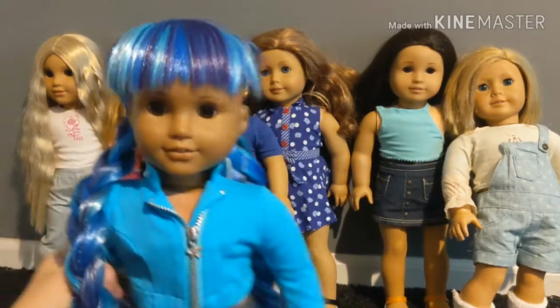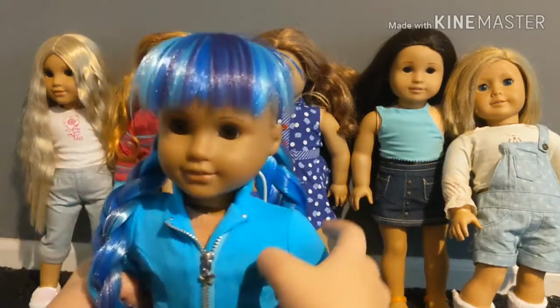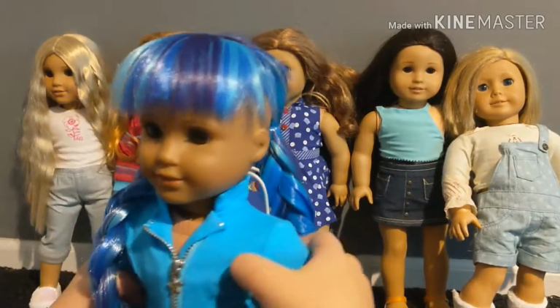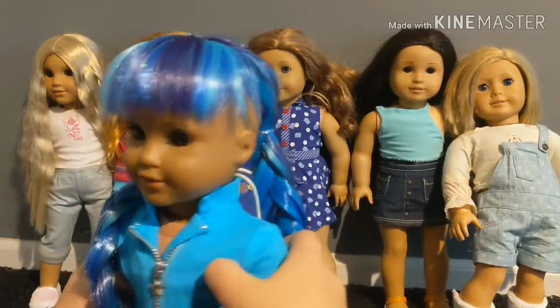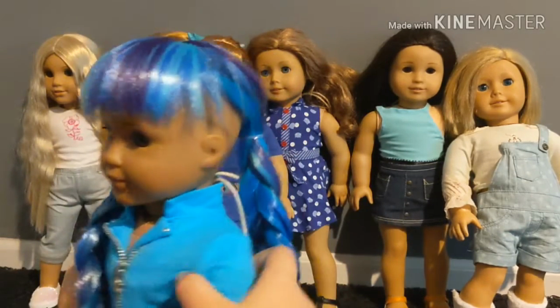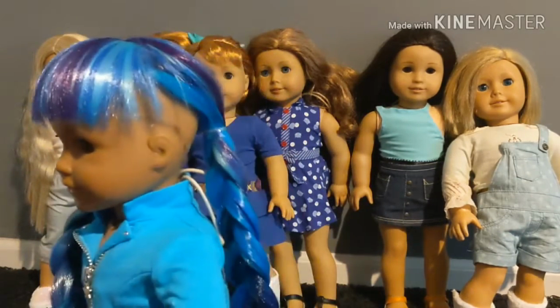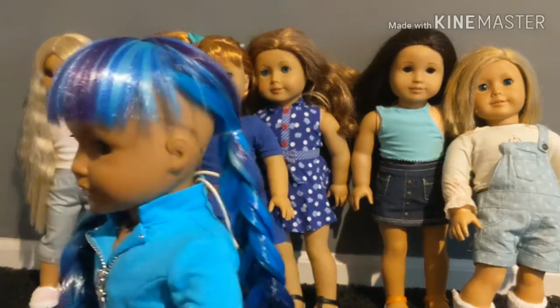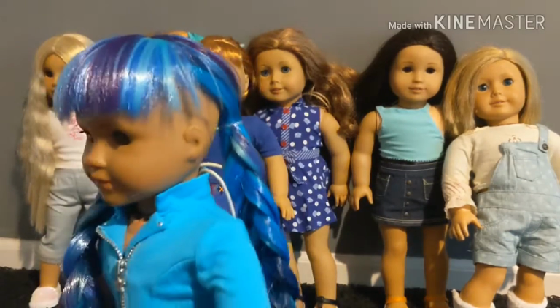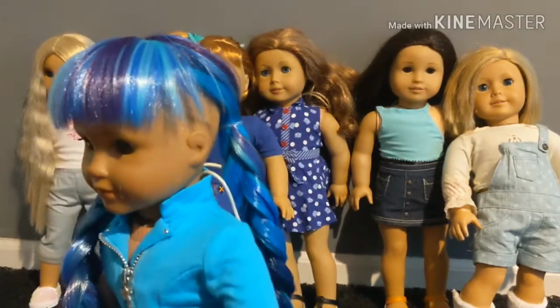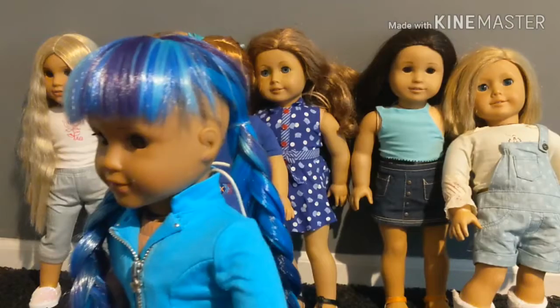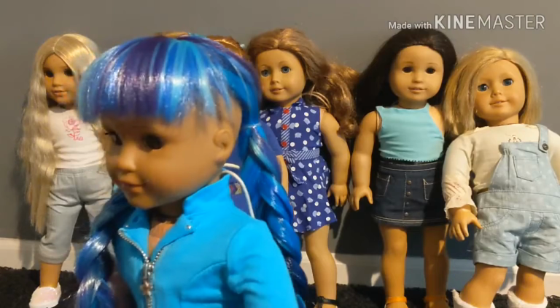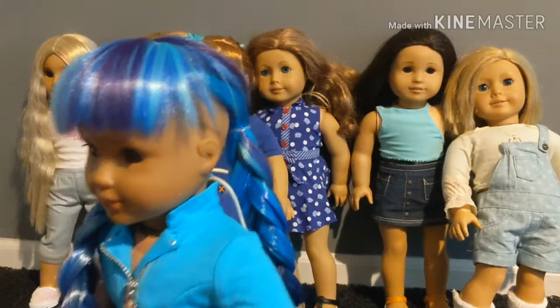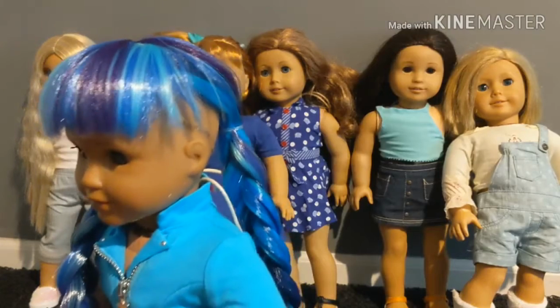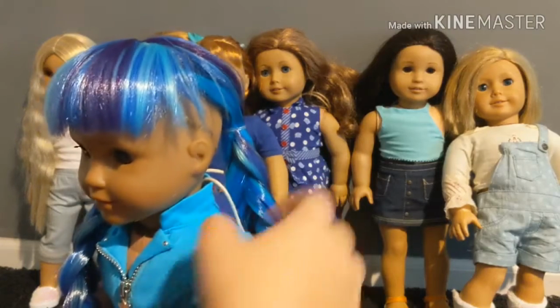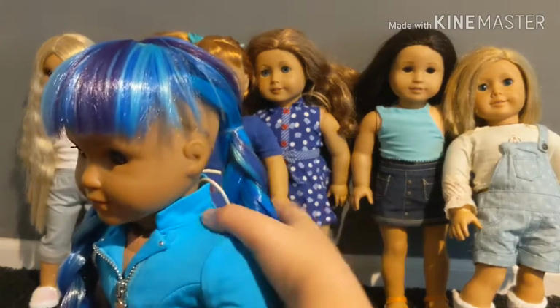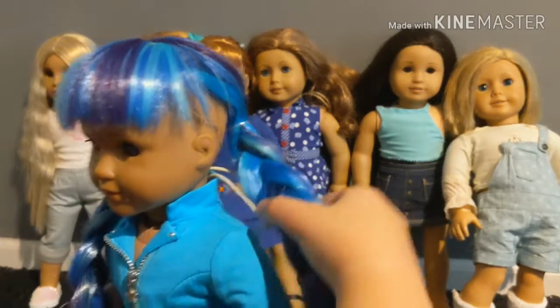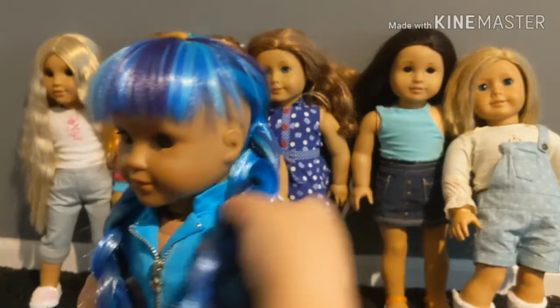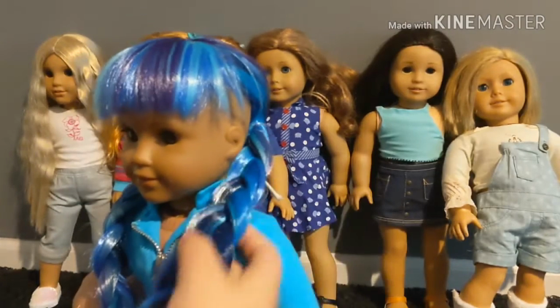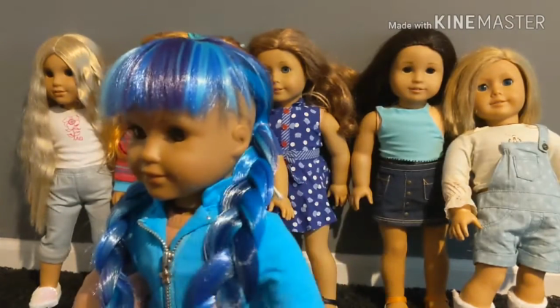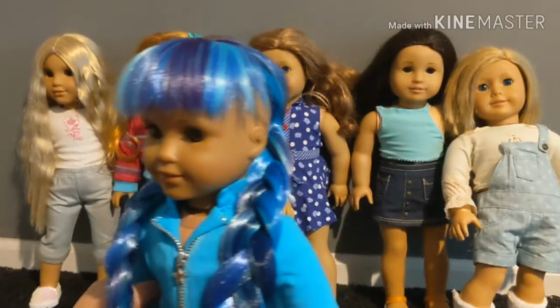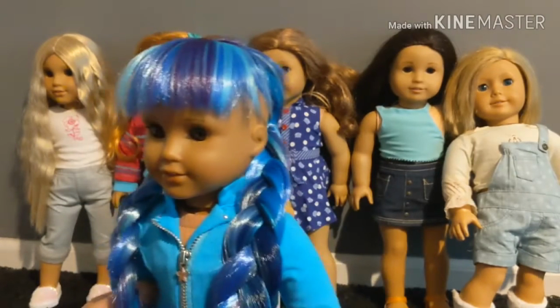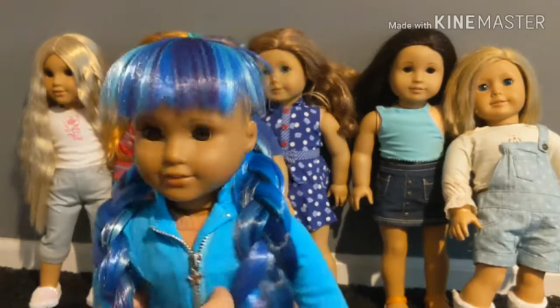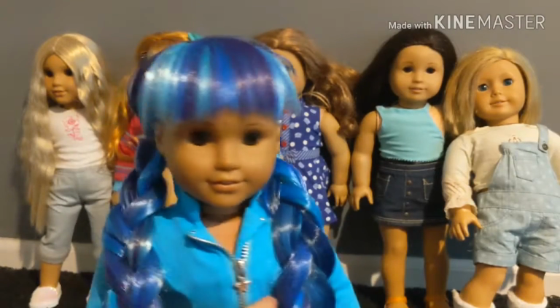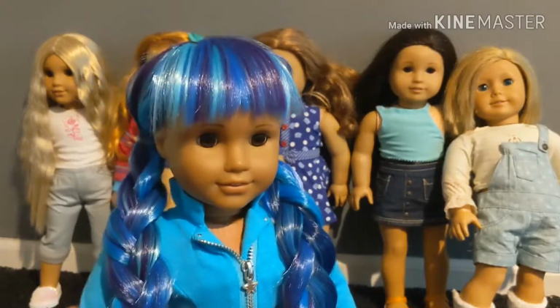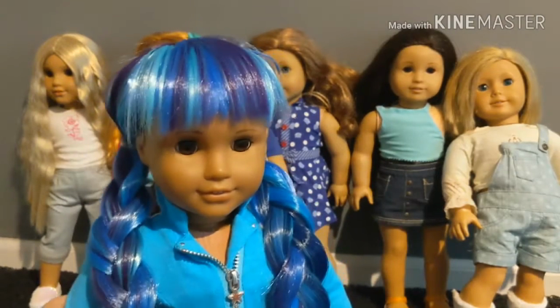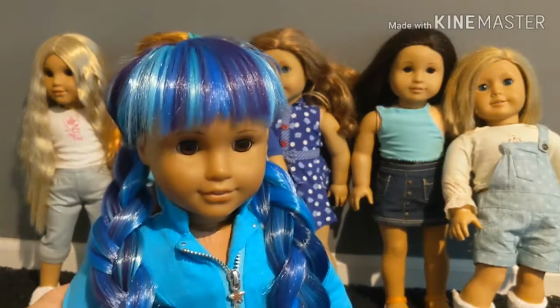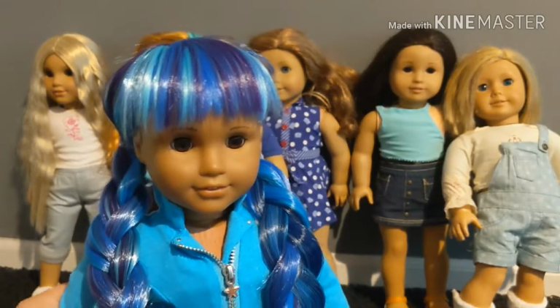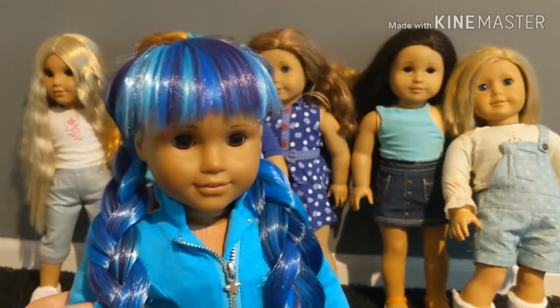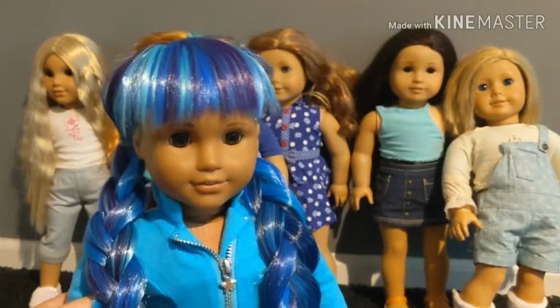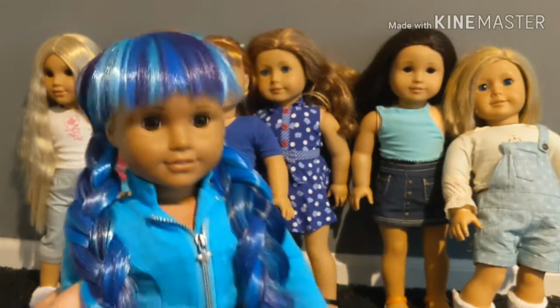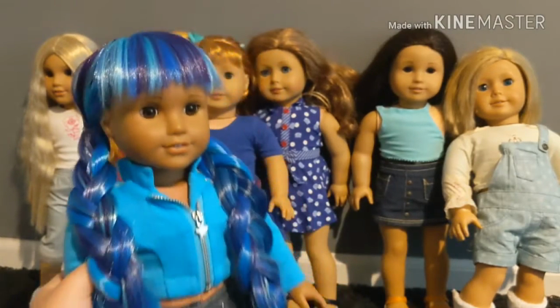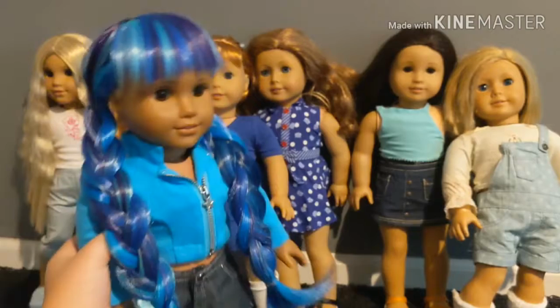This next doll is not specifically new but I'm going to be showing her a lot more in videos — I made her a room in the dollhouse and she is ready to film with.